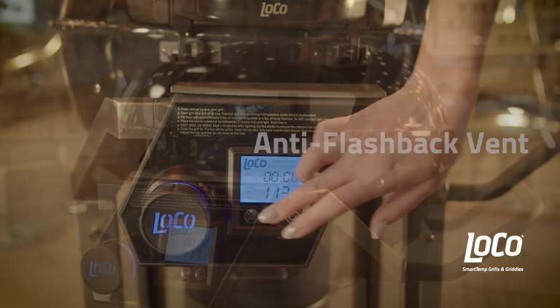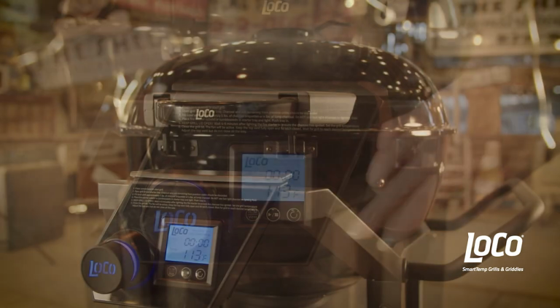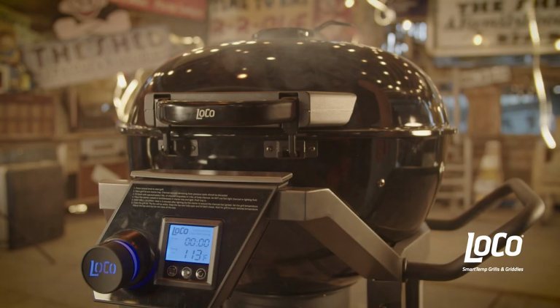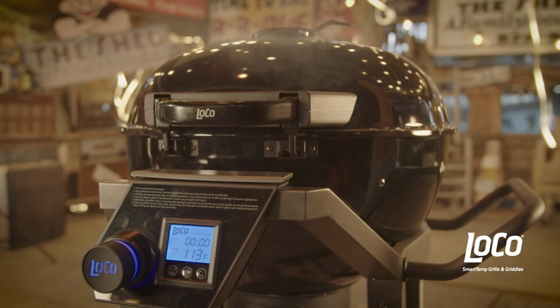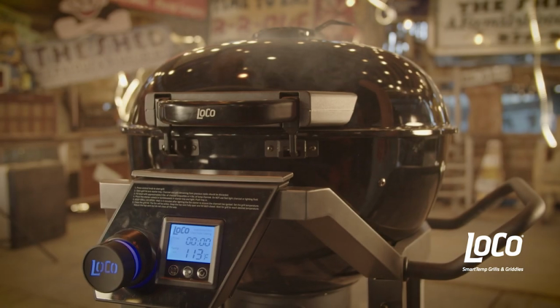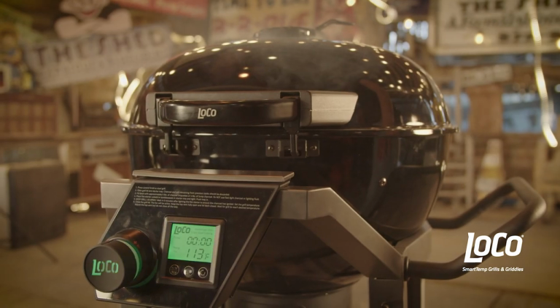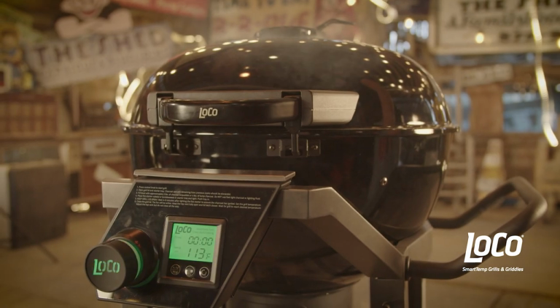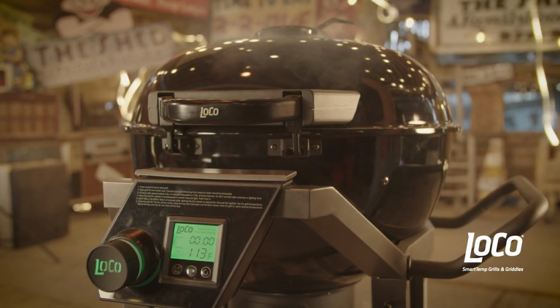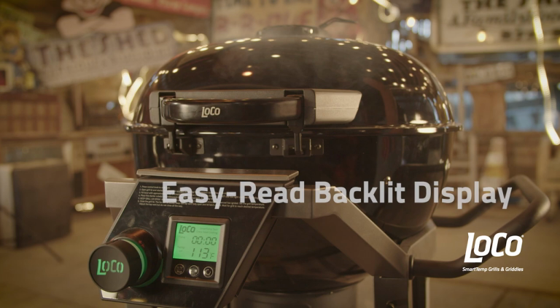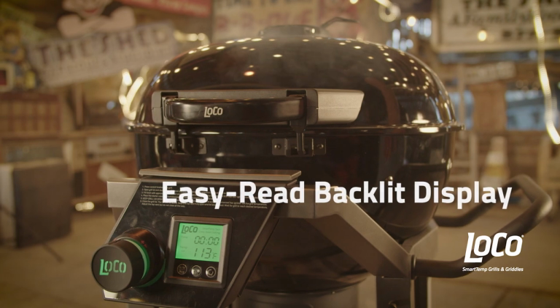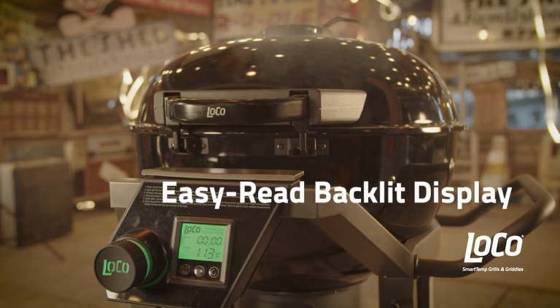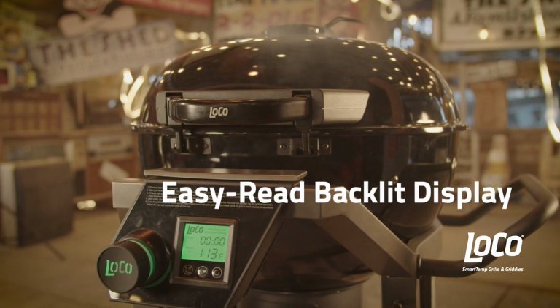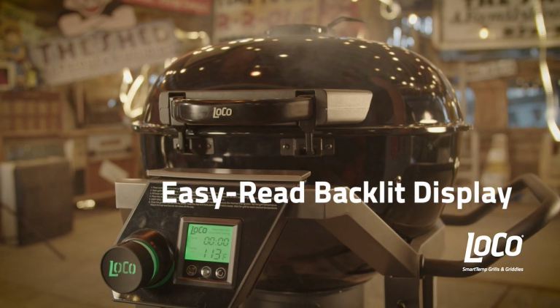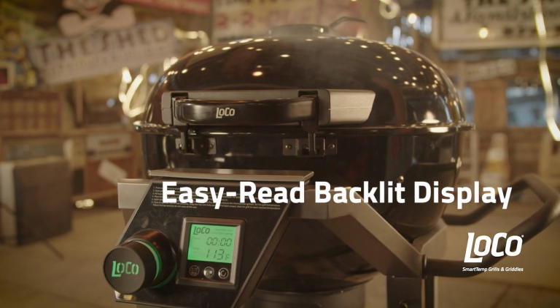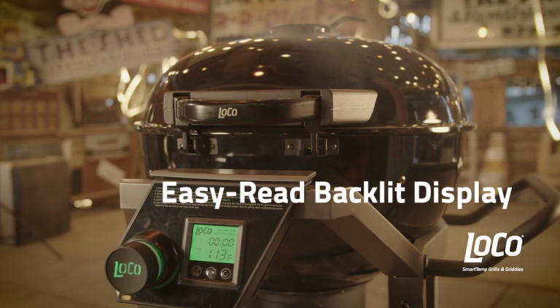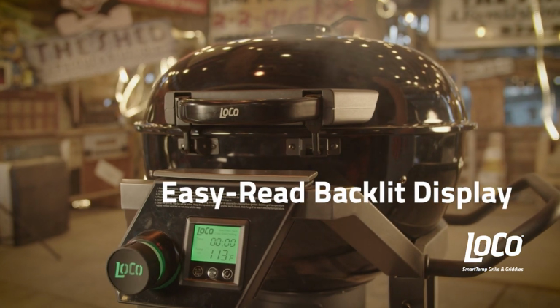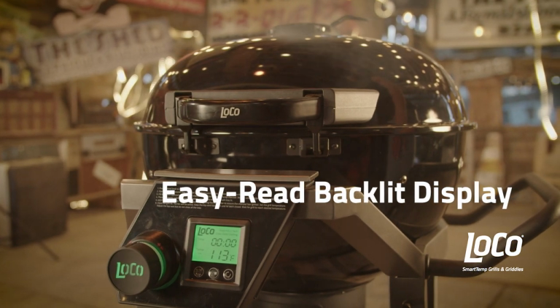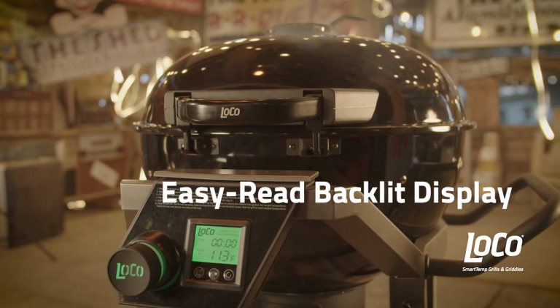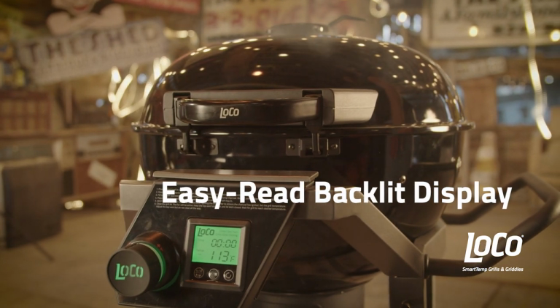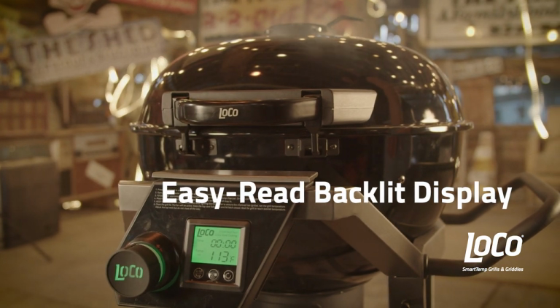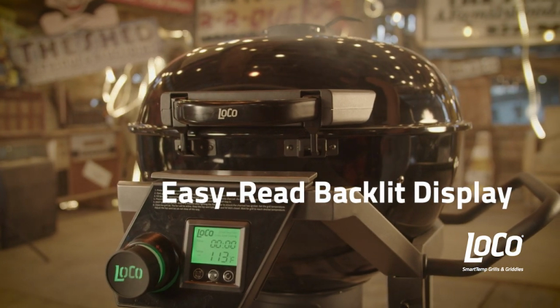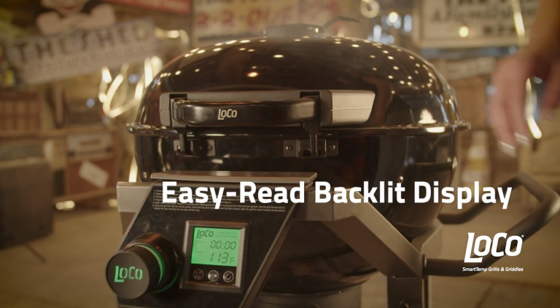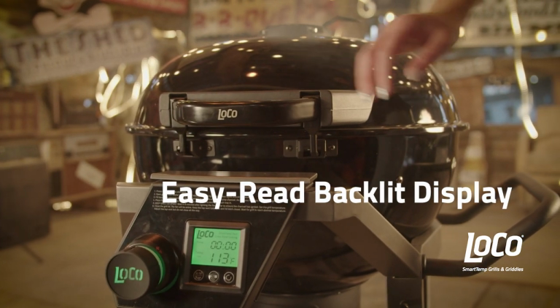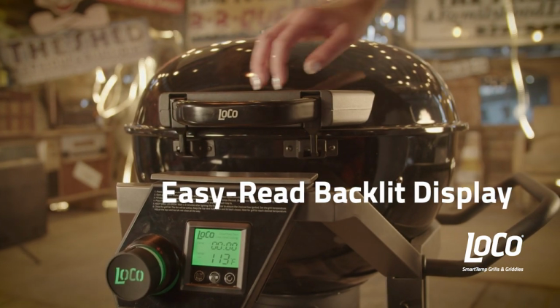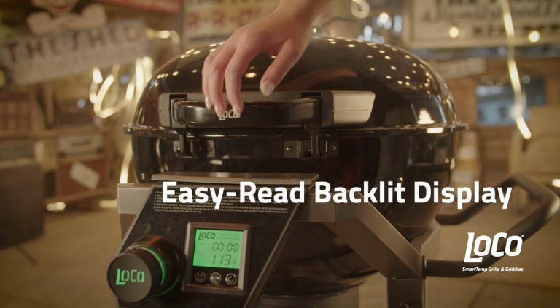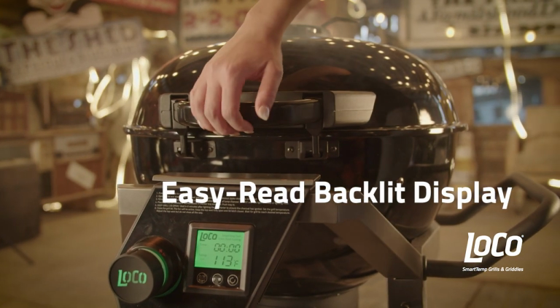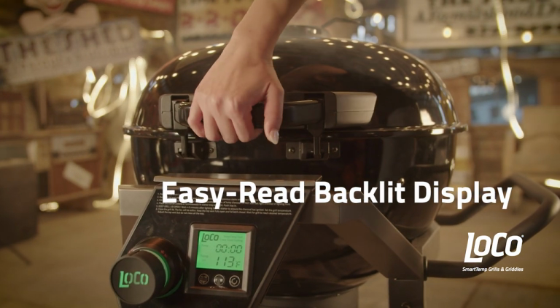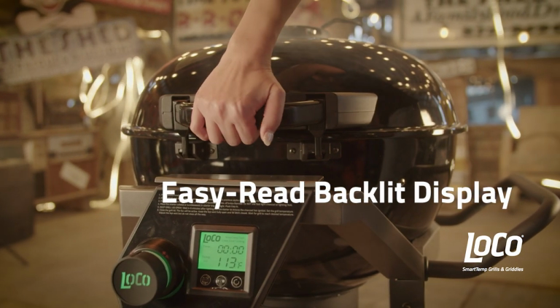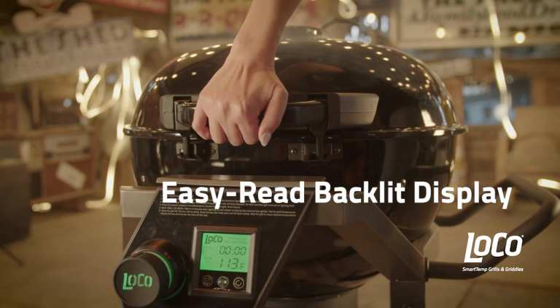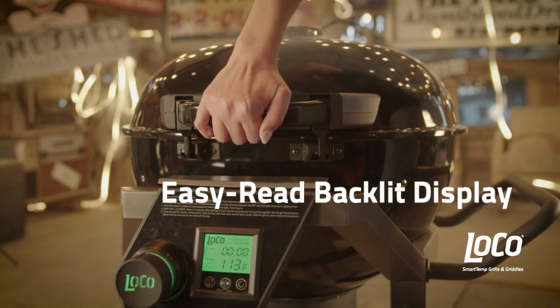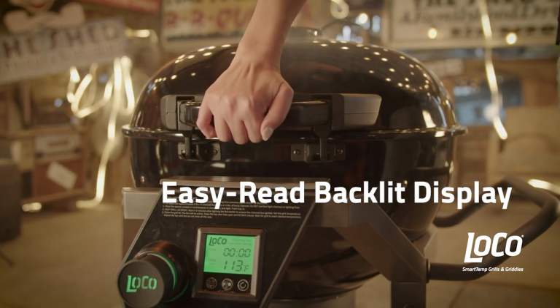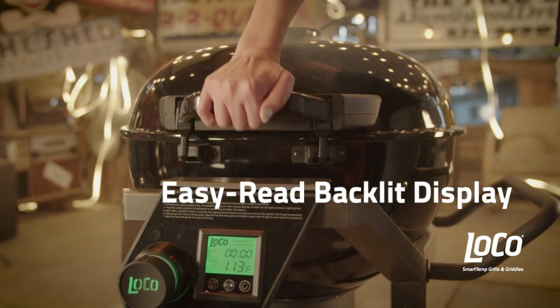You can prevent grill flashback by pushing this venting button prior to opening the grill lid. The easy-read display is backlit, so you'll be able to easily monitor temp and timer even after dark.